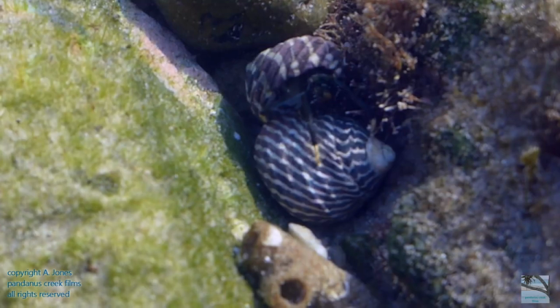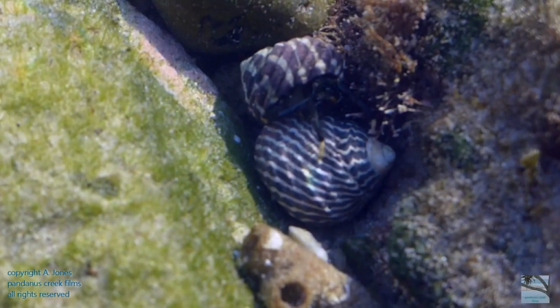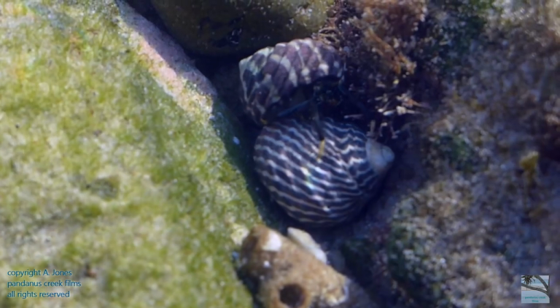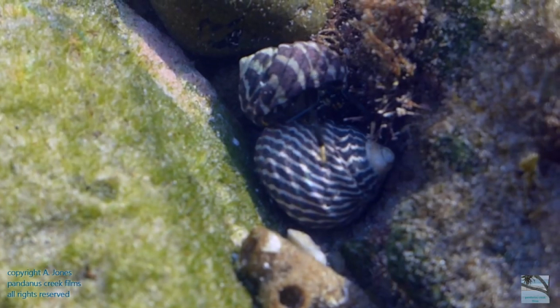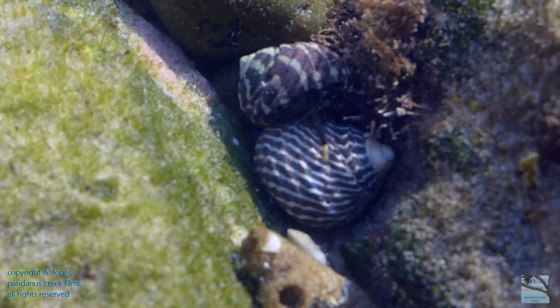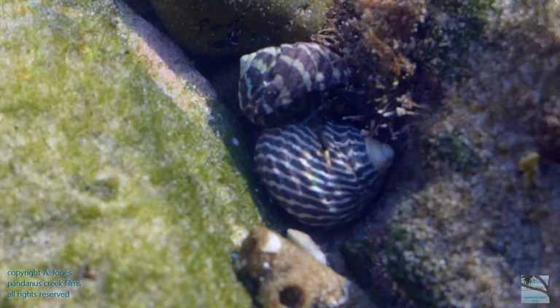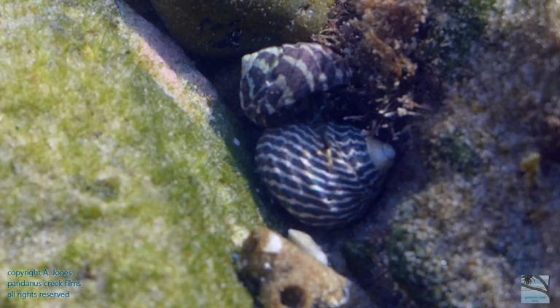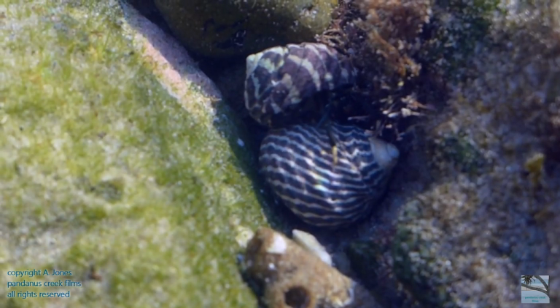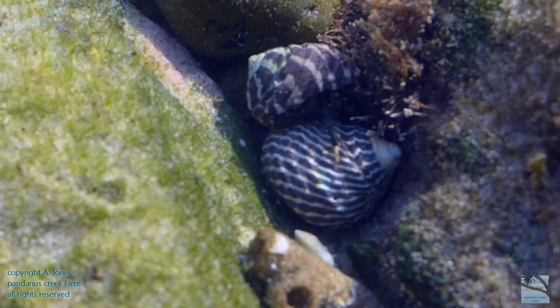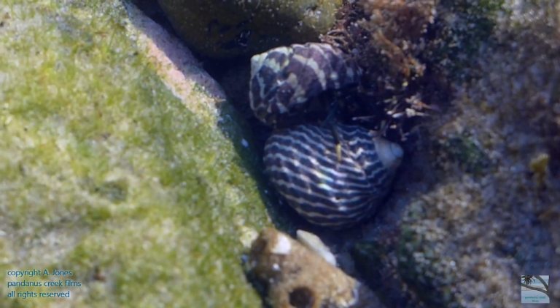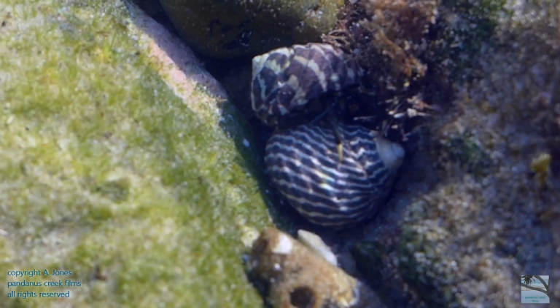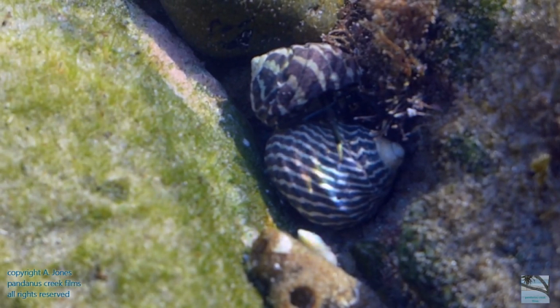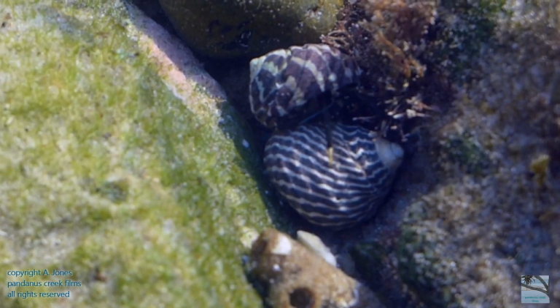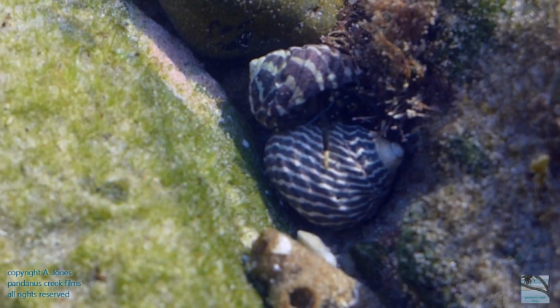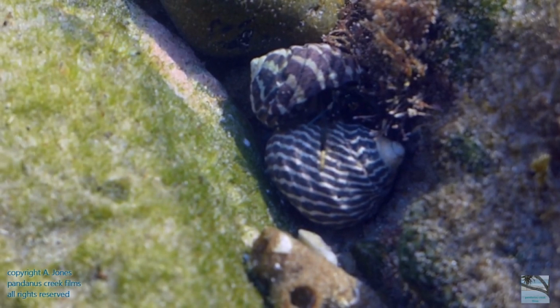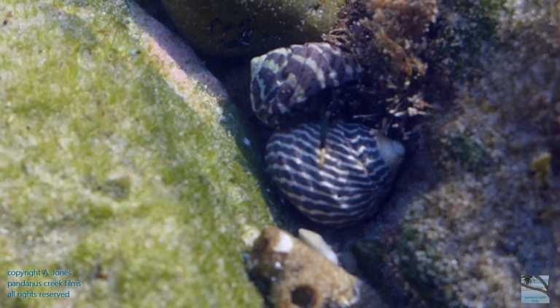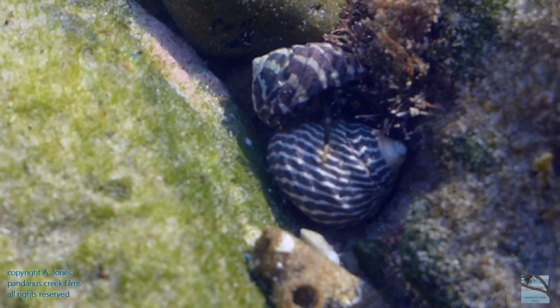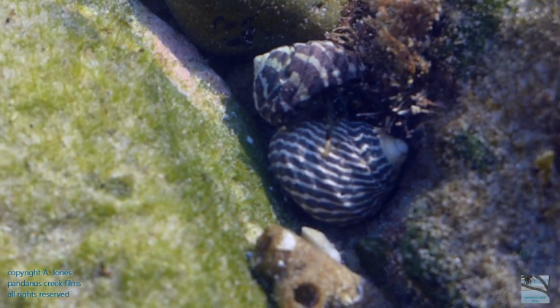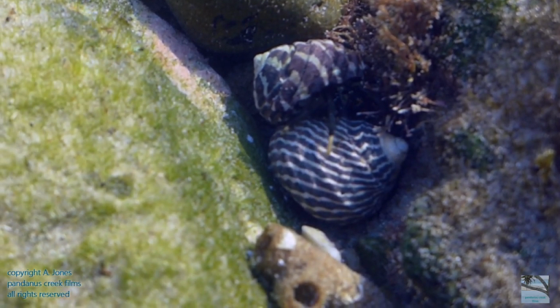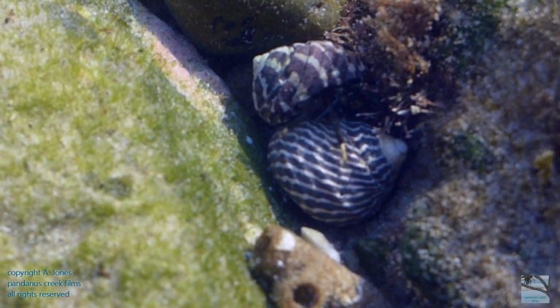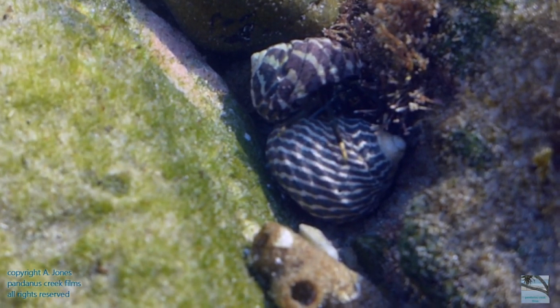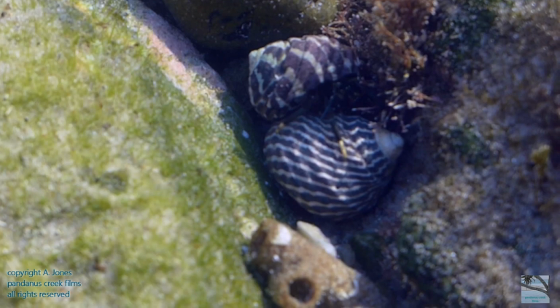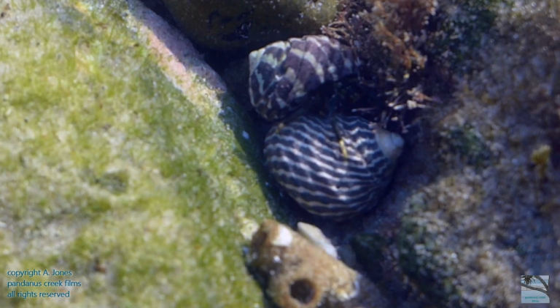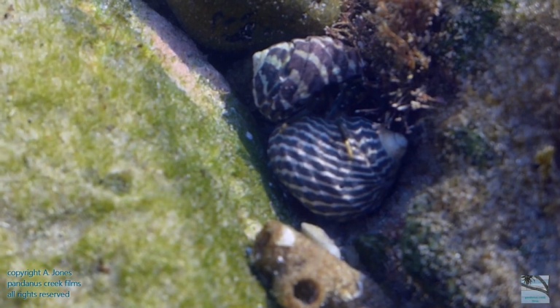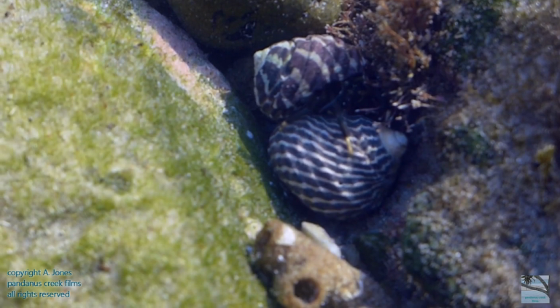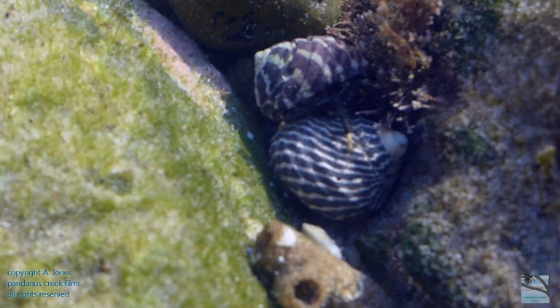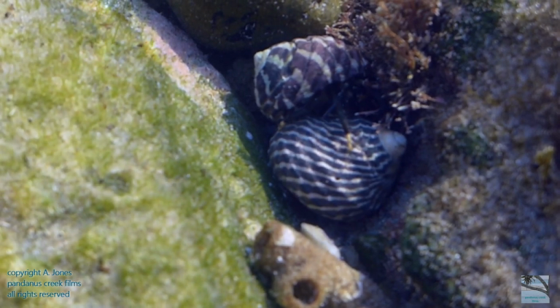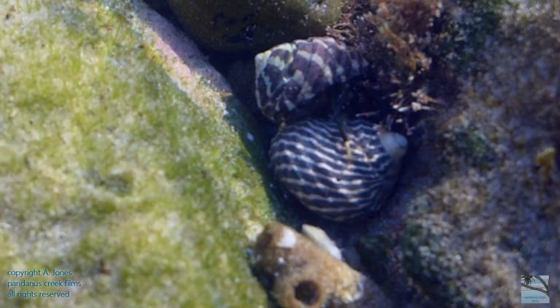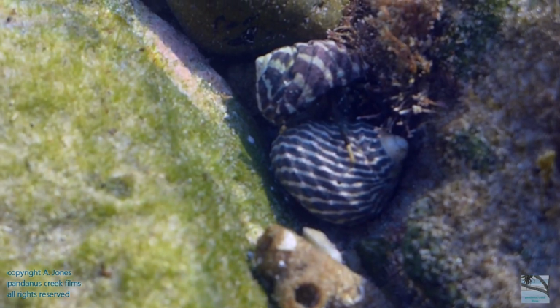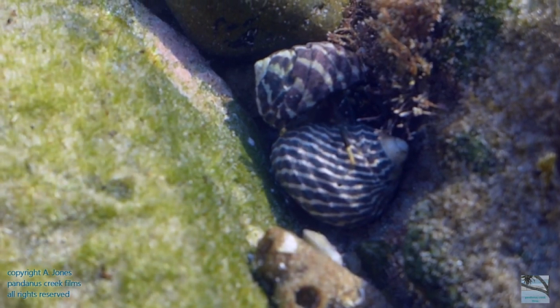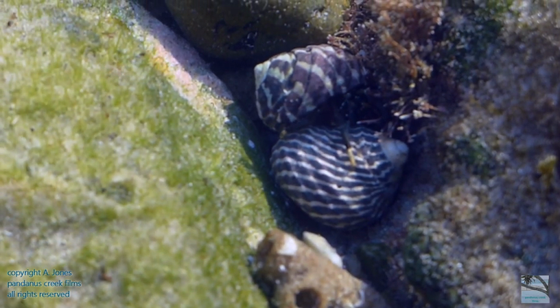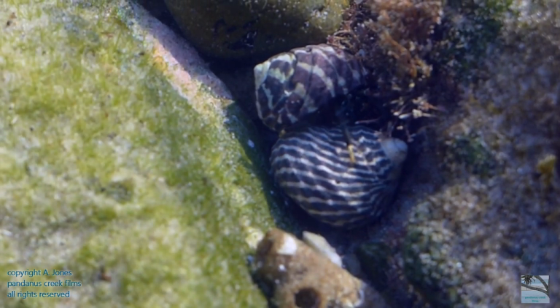Then it's time to head off, but not before being video bombed by this small camouflage goby fish.